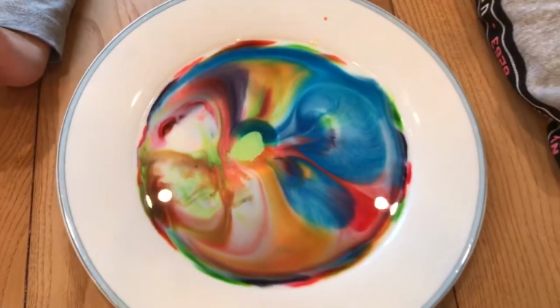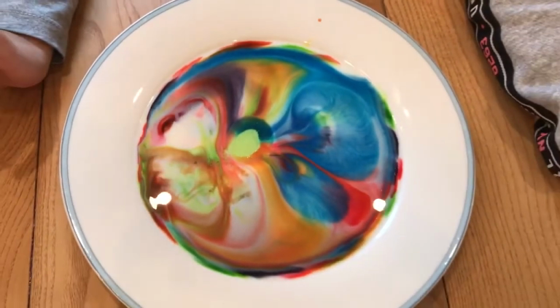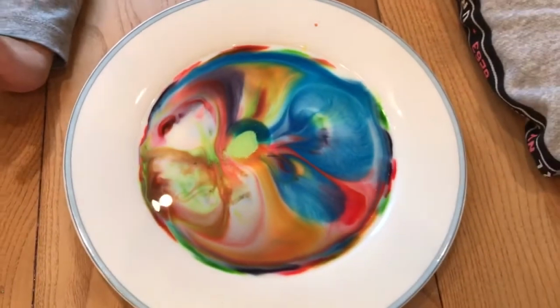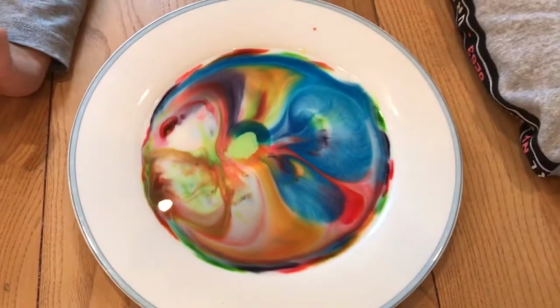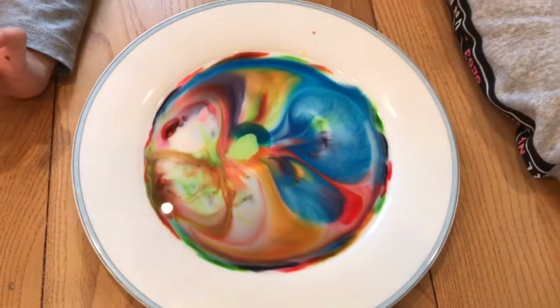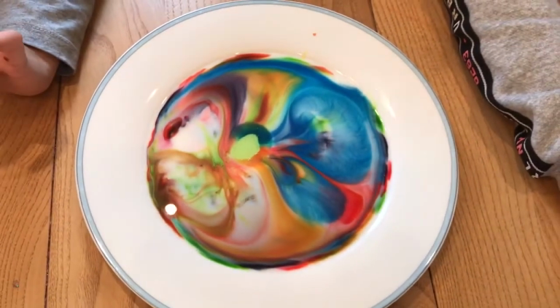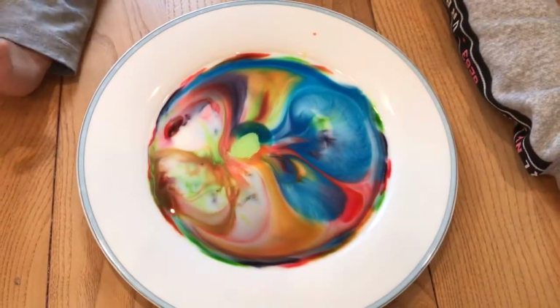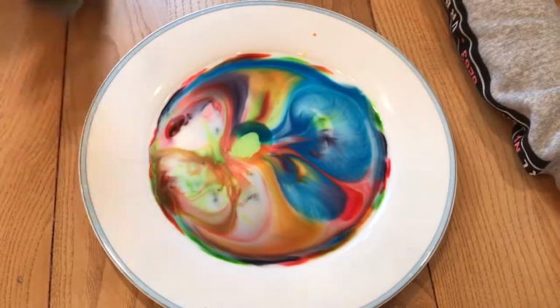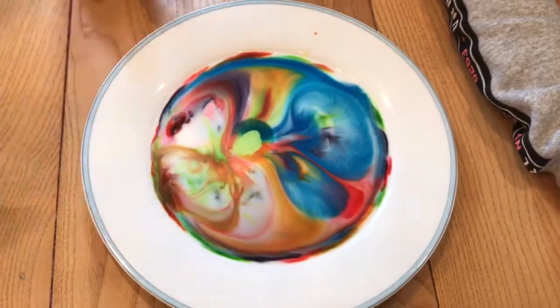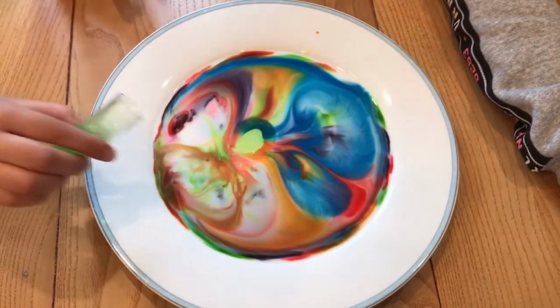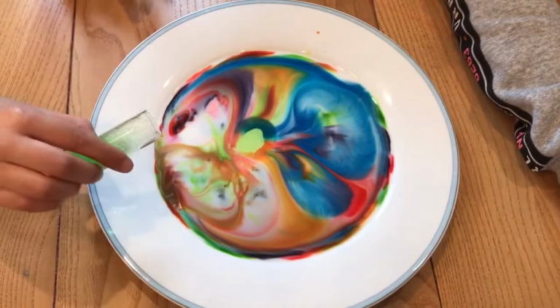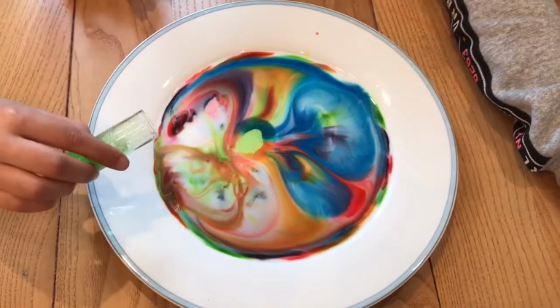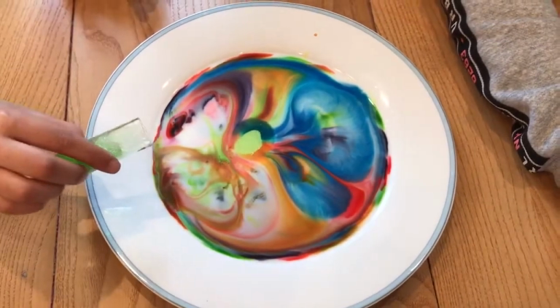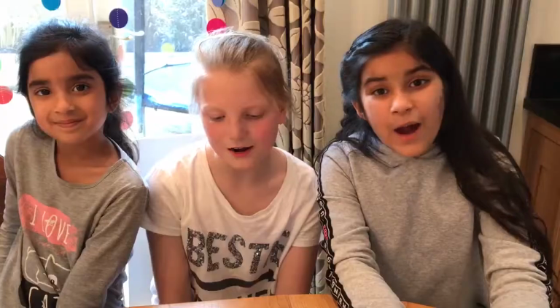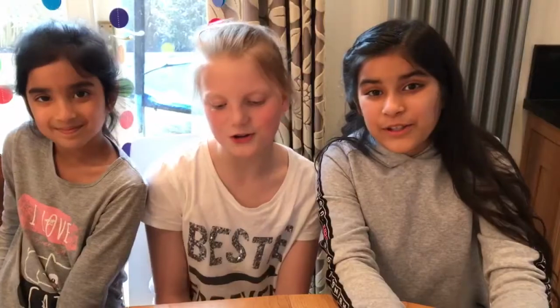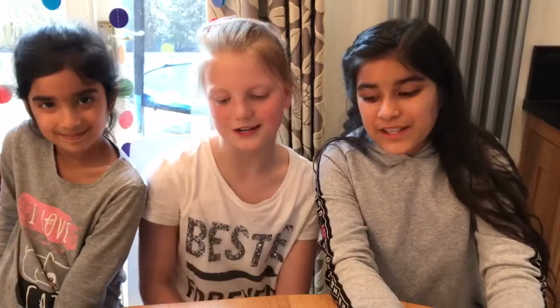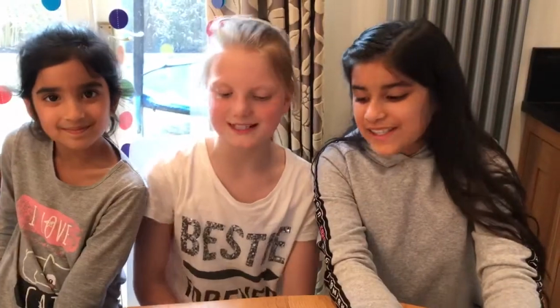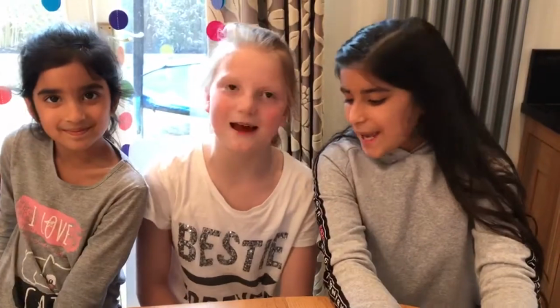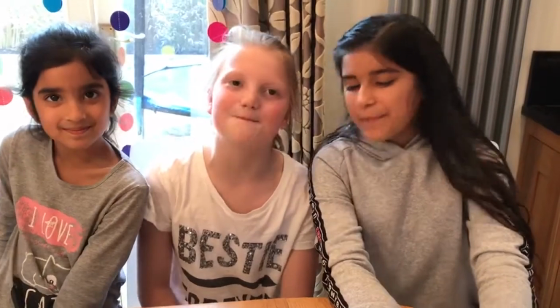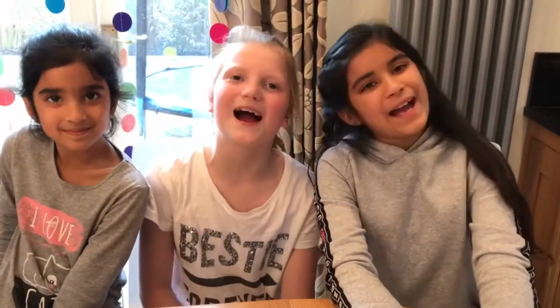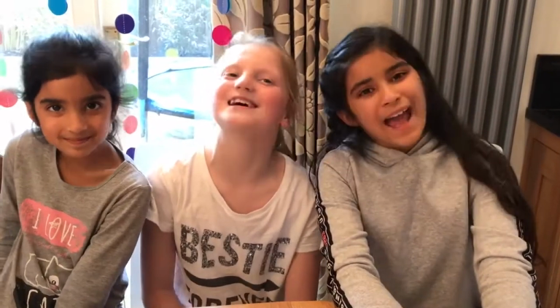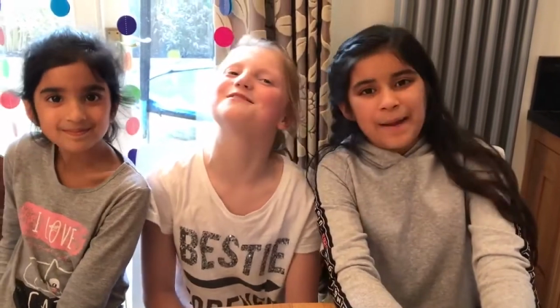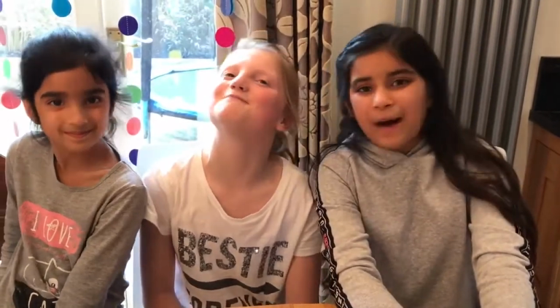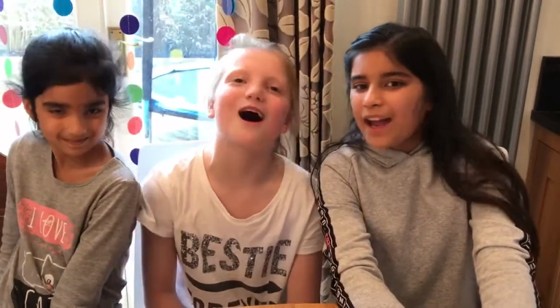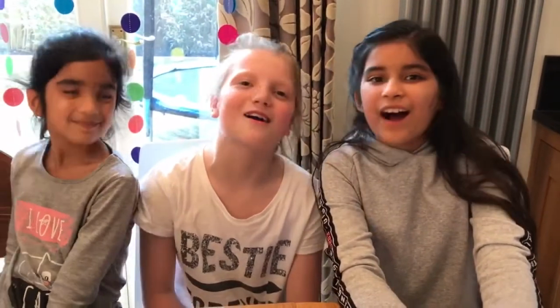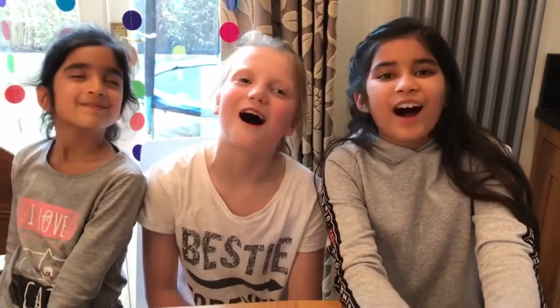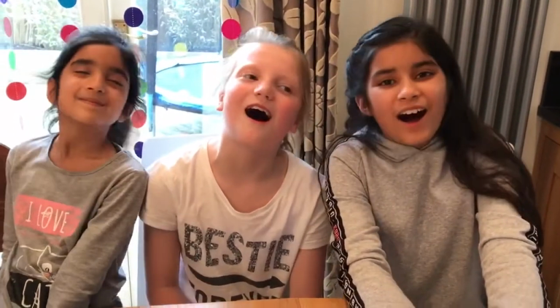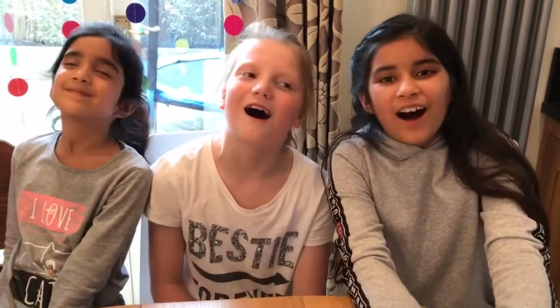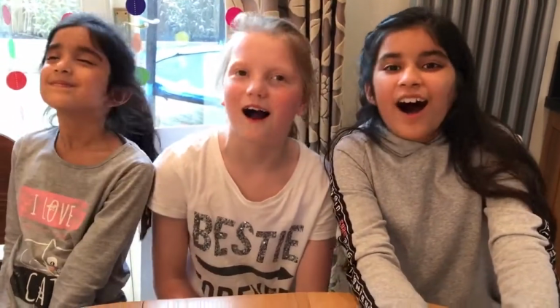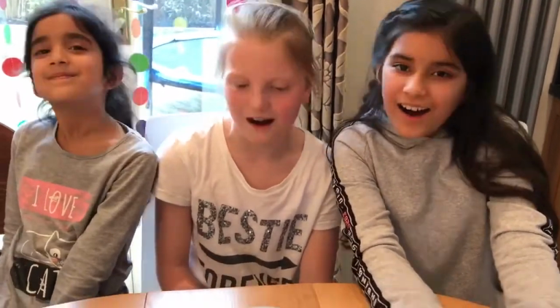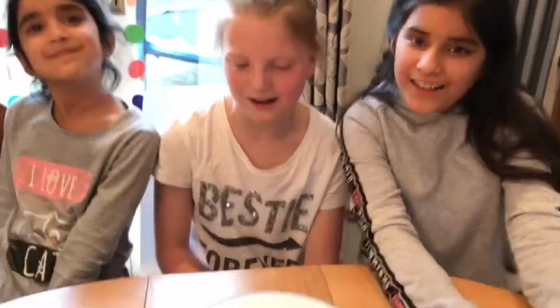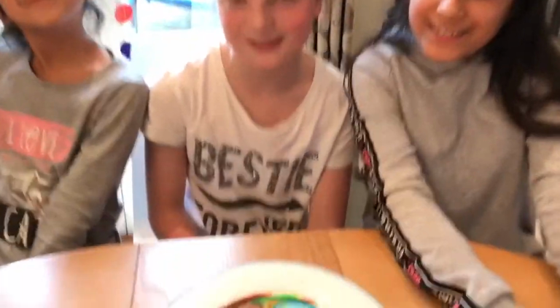Look at that. Now you can sit back and admire our art.